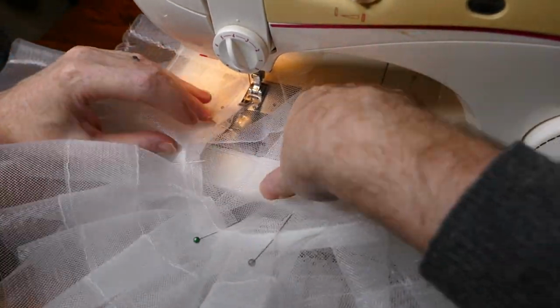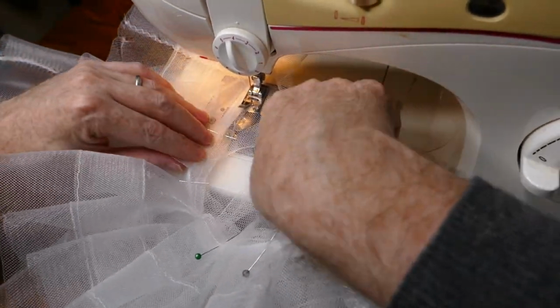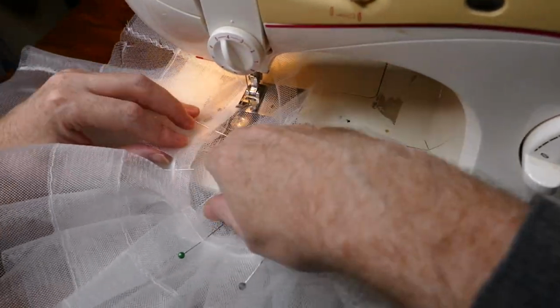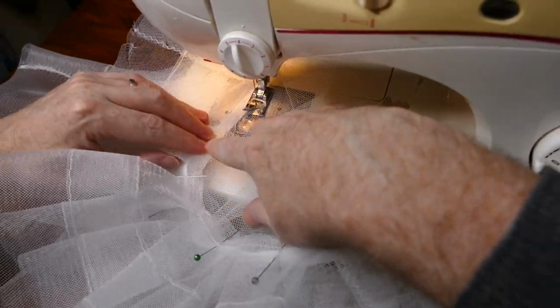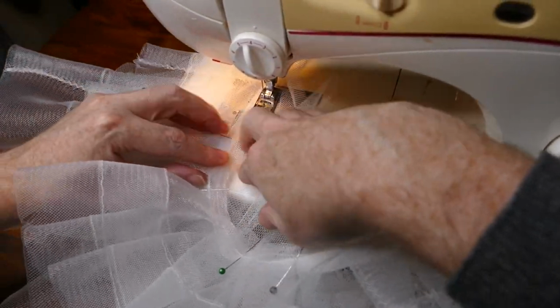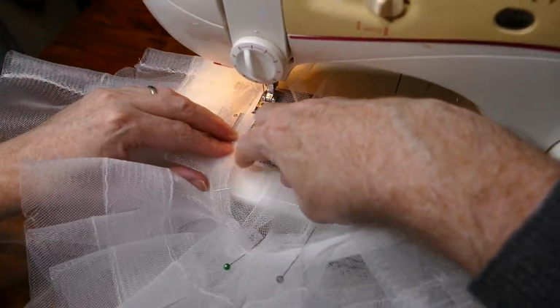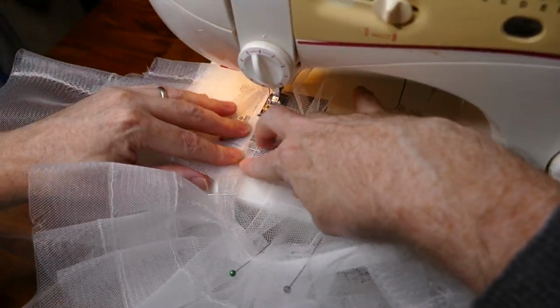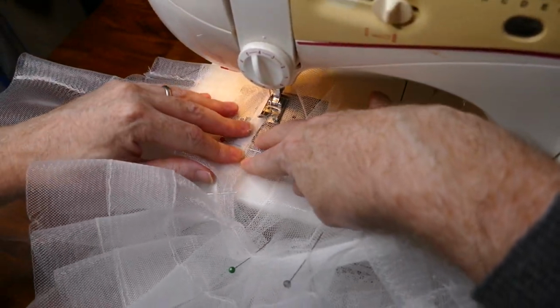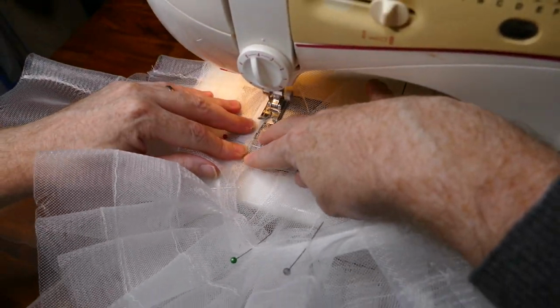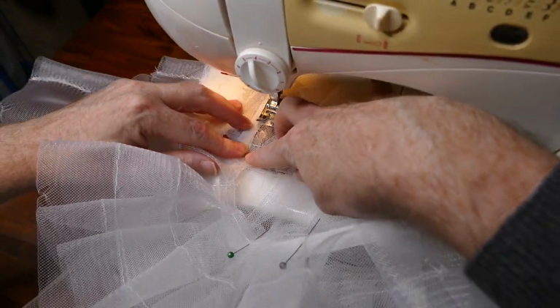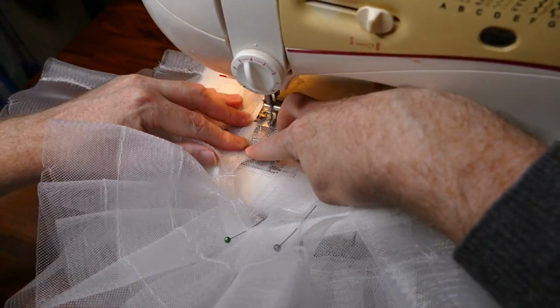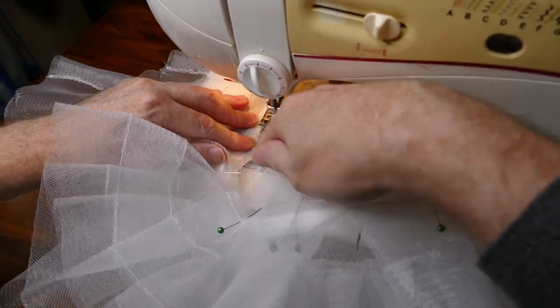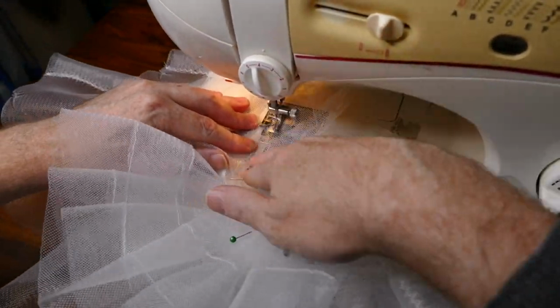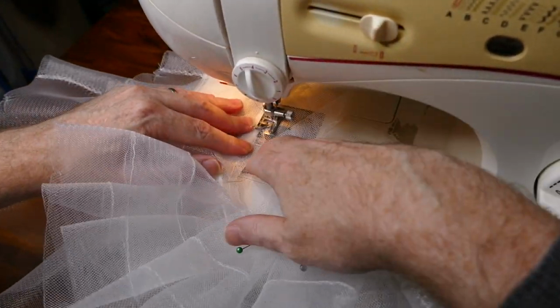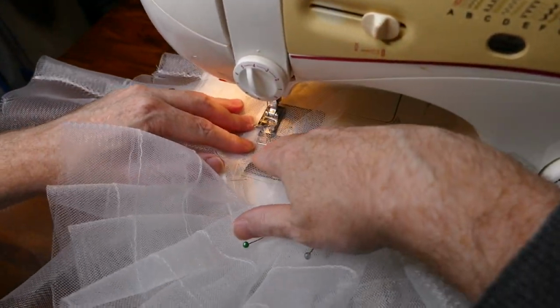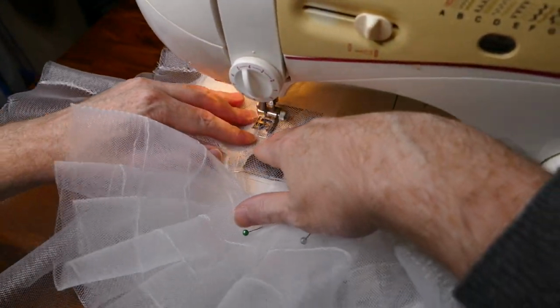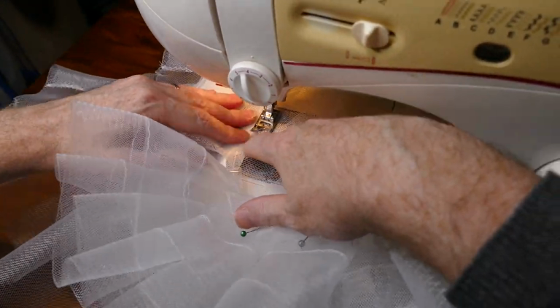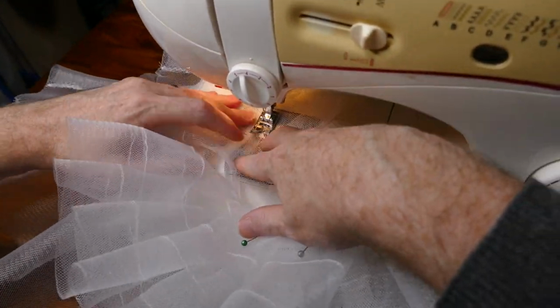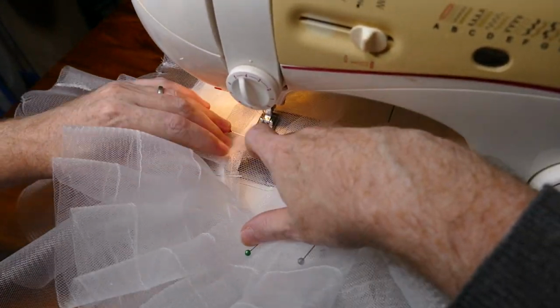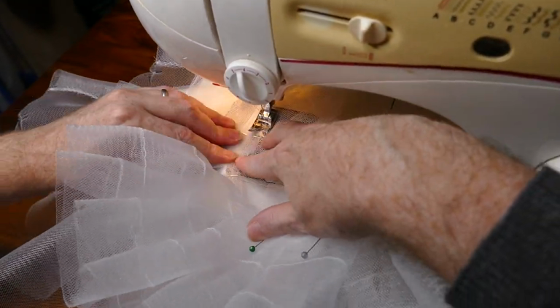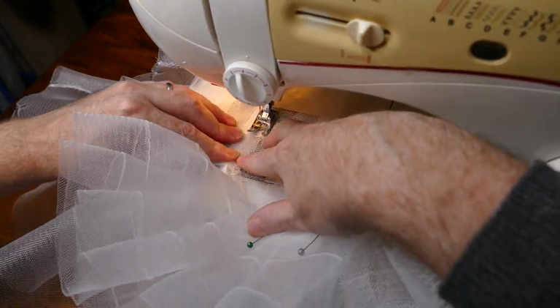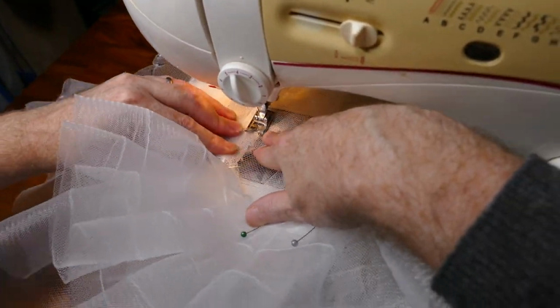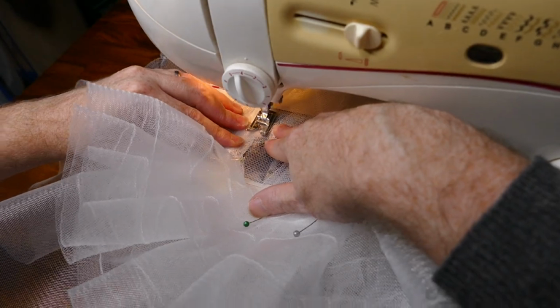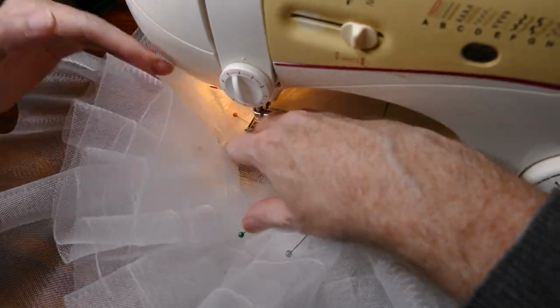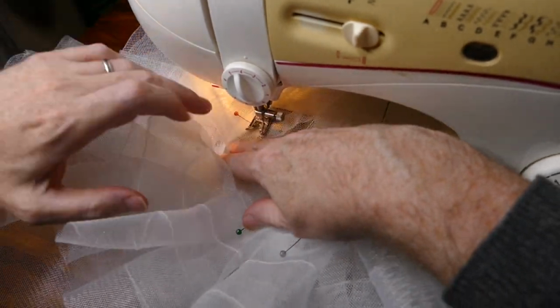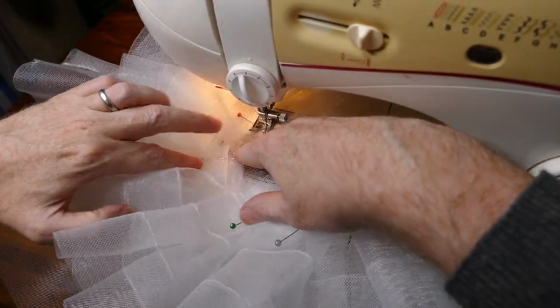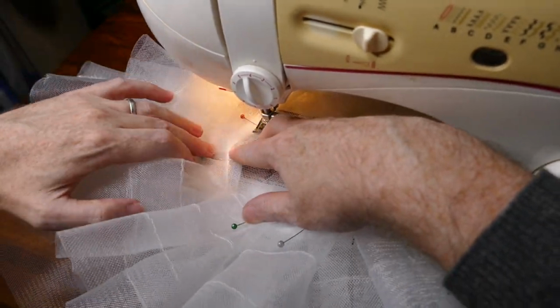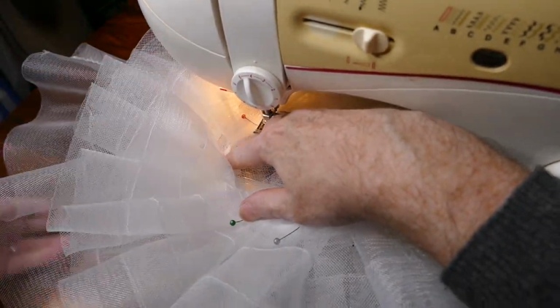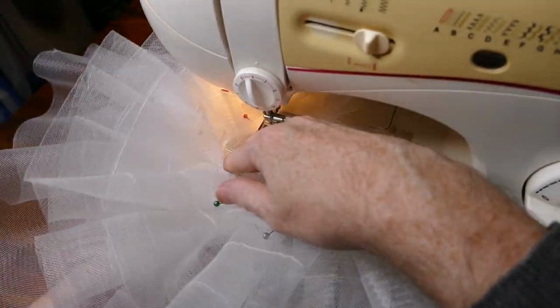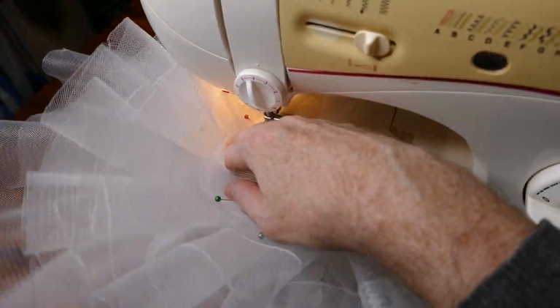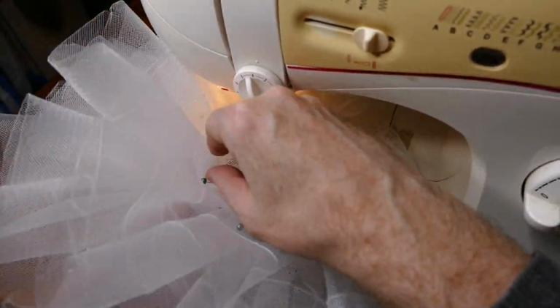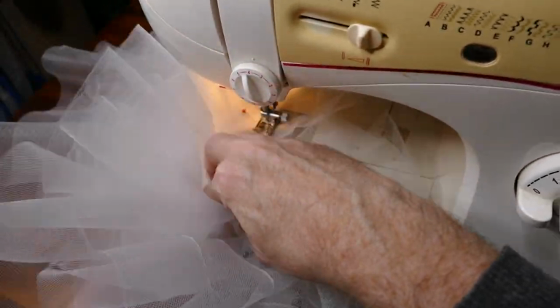Sewing on the top frill was quite tricky because of the shaping that had taken place by sewing in the darts, but I managed it.